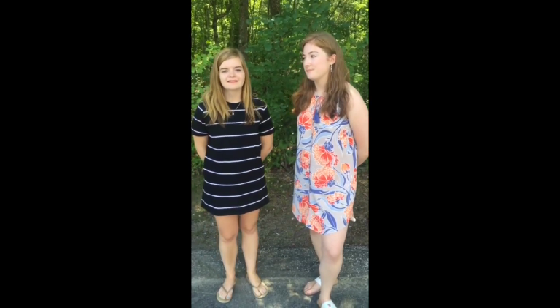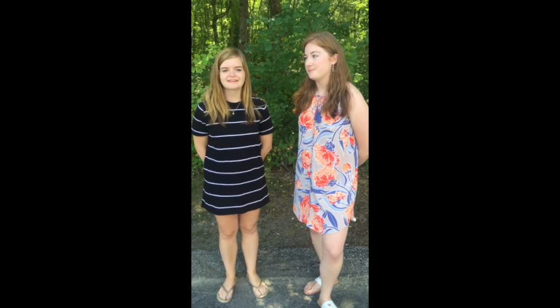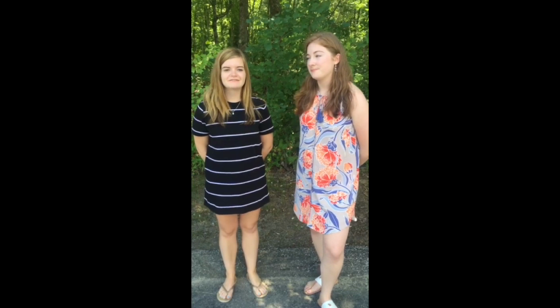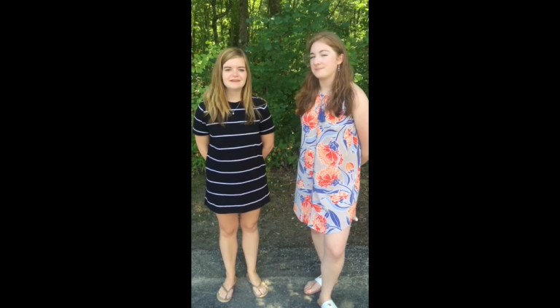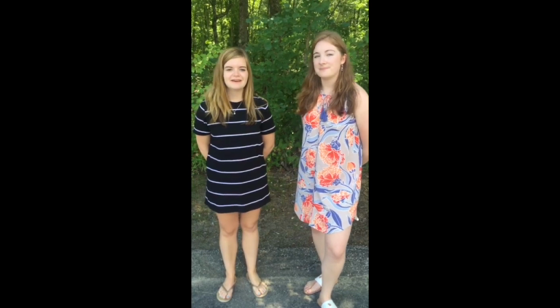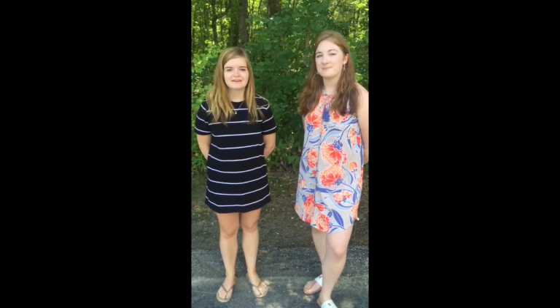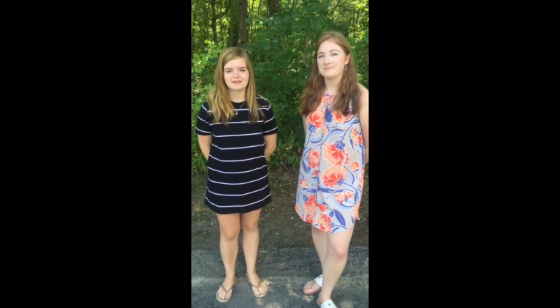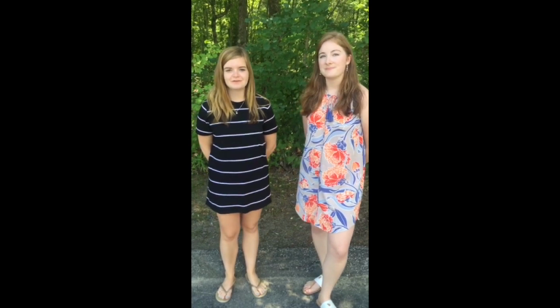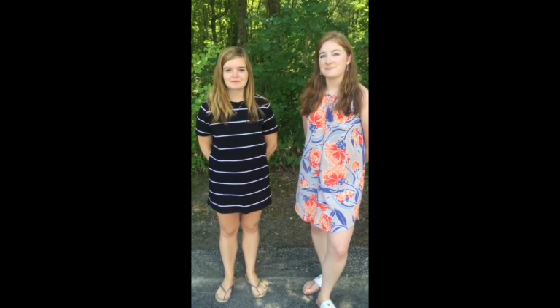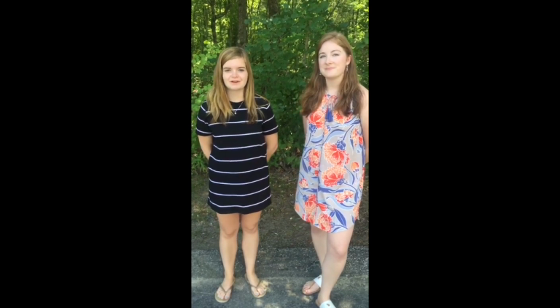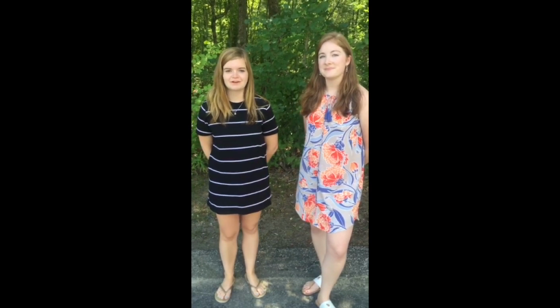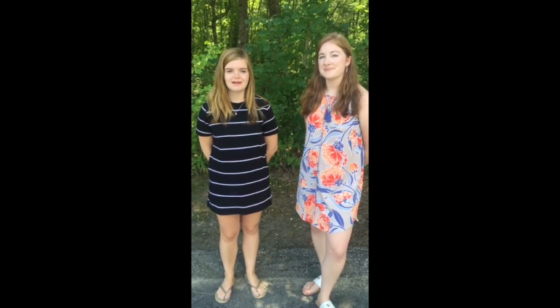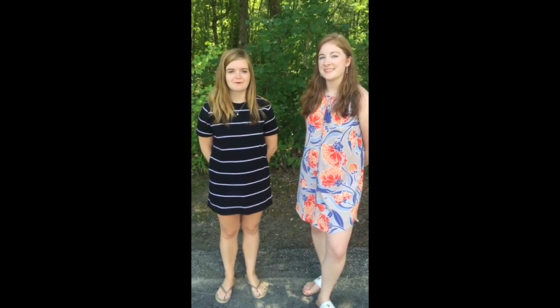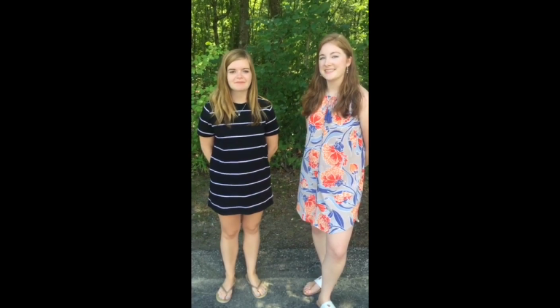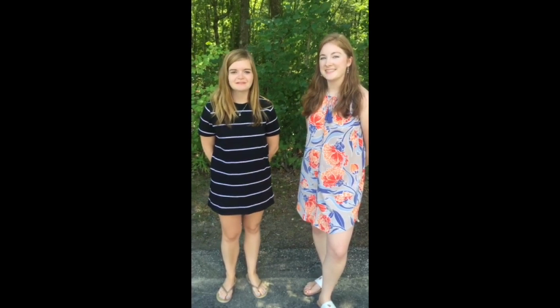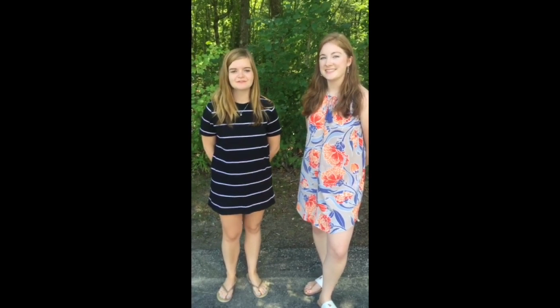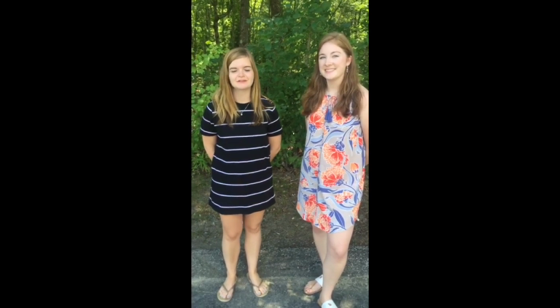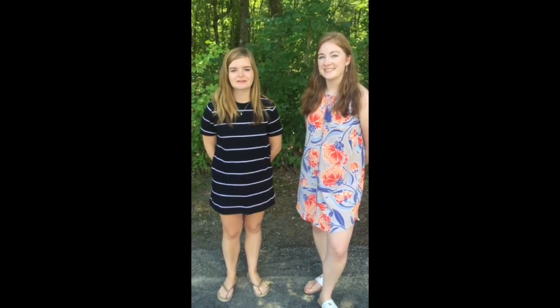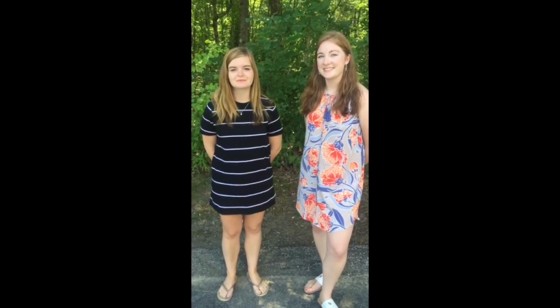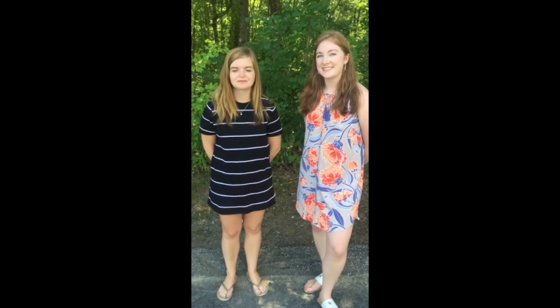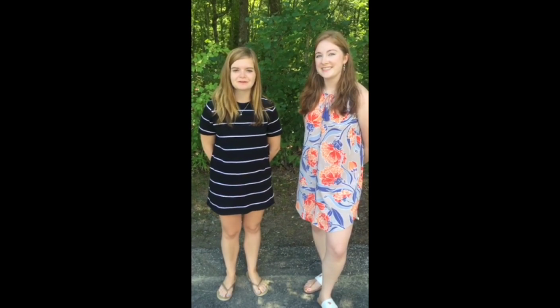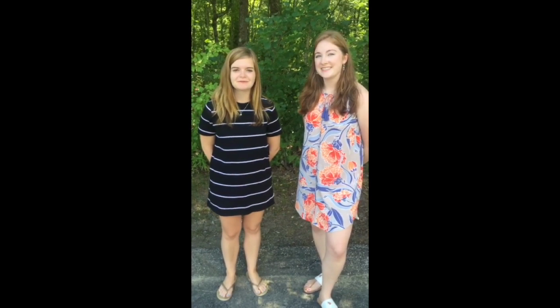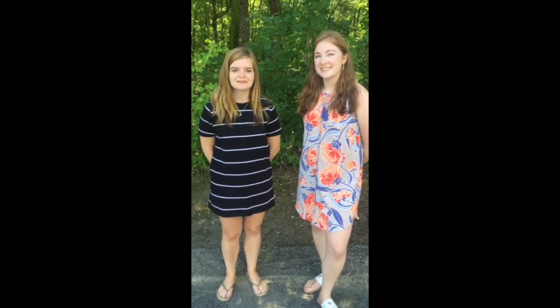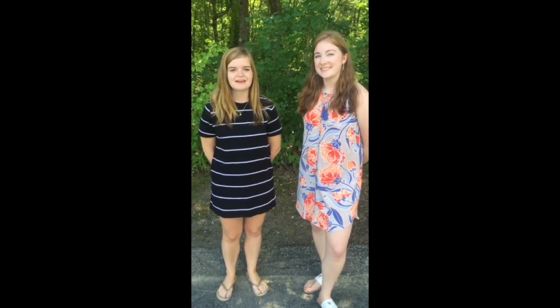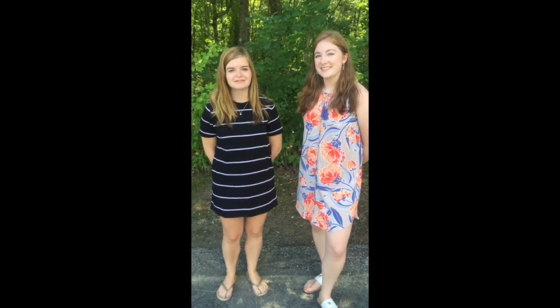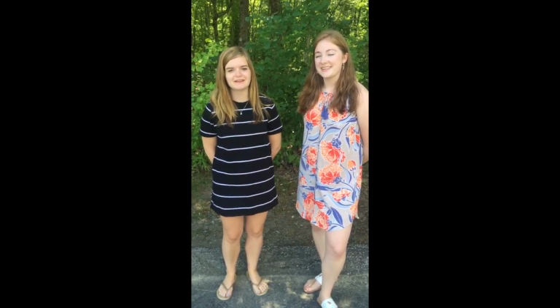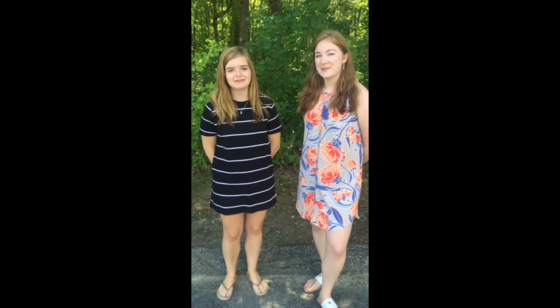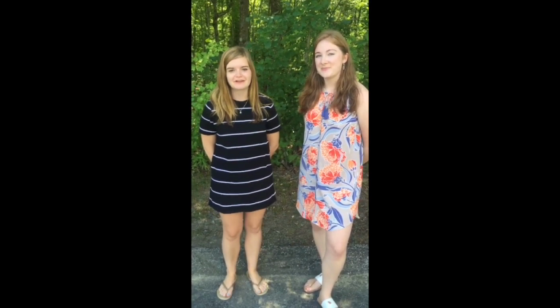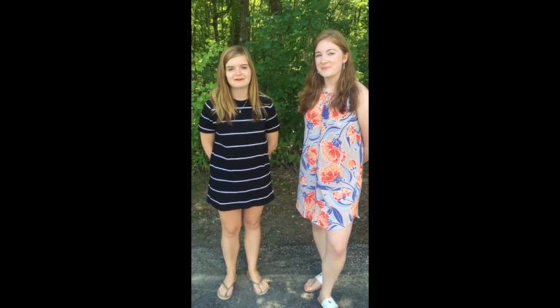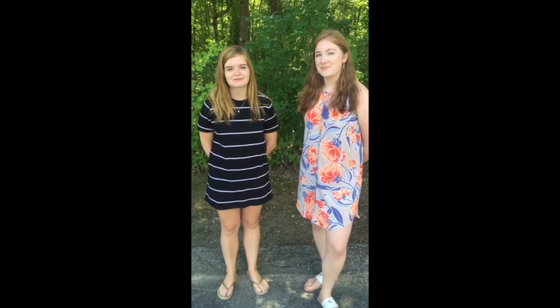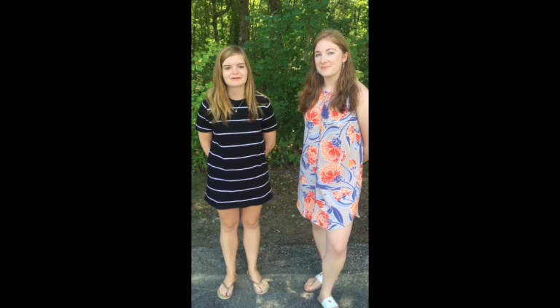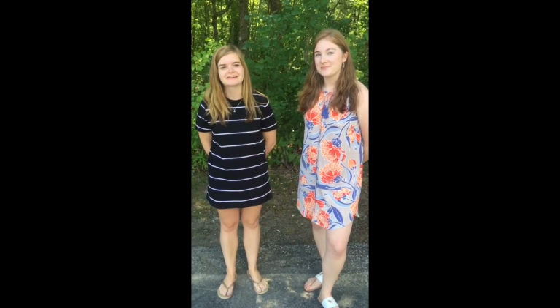That's it for now. As always, we're here to help, at least for the next three weeks. After that, you can call Rhonda.